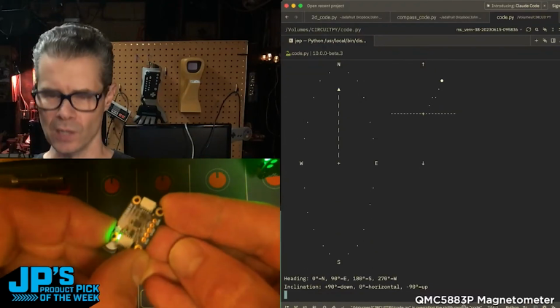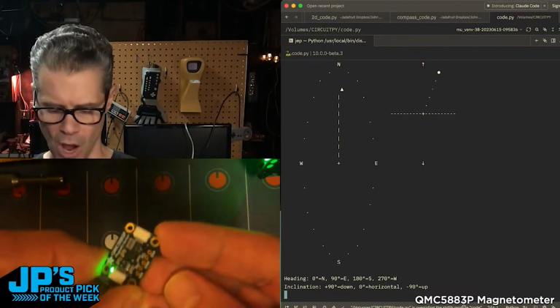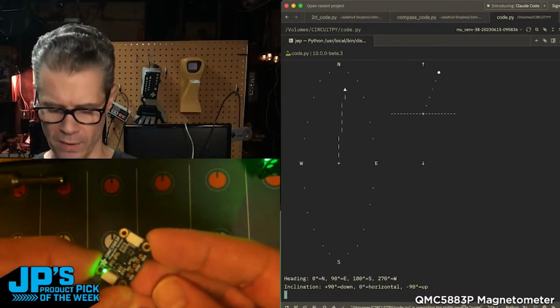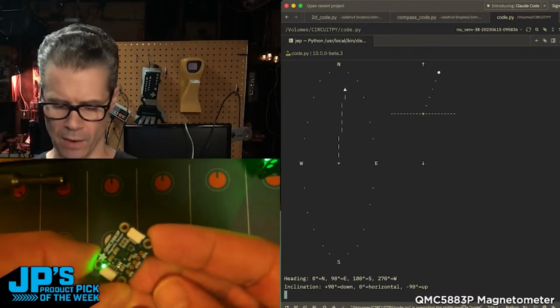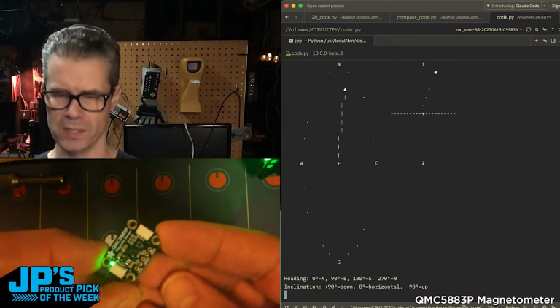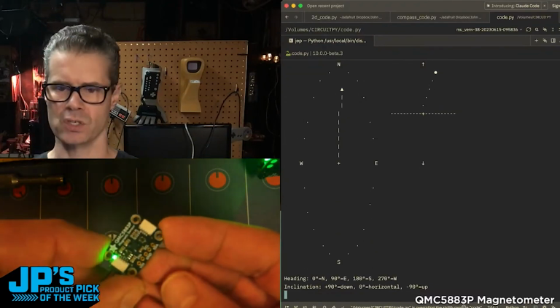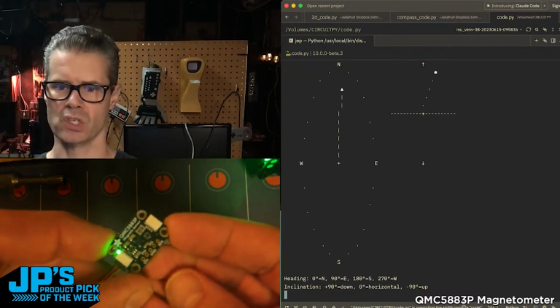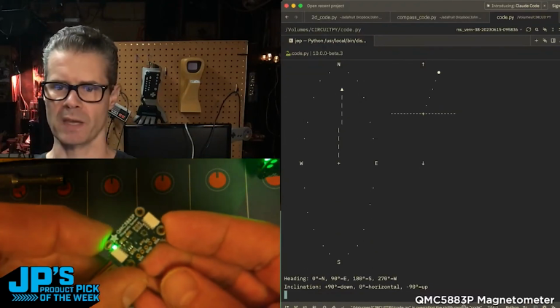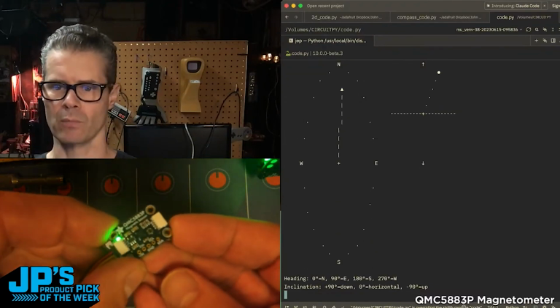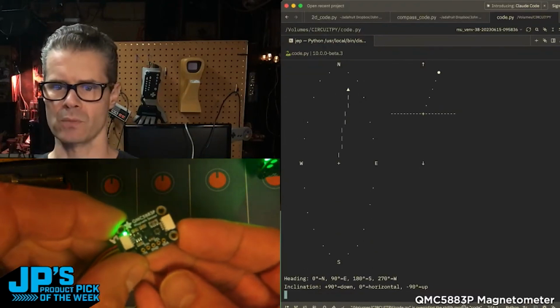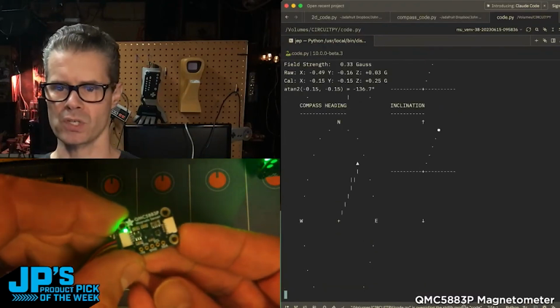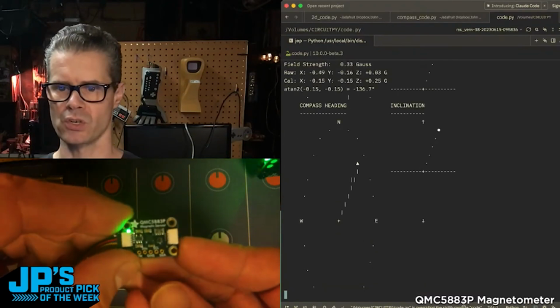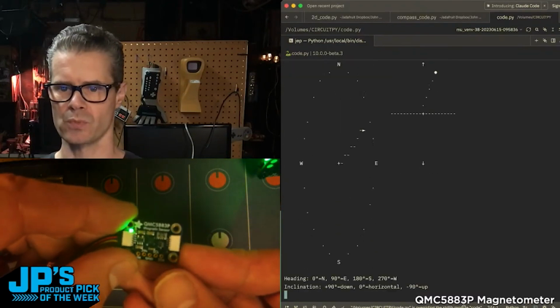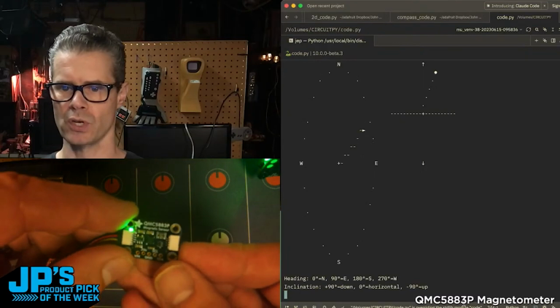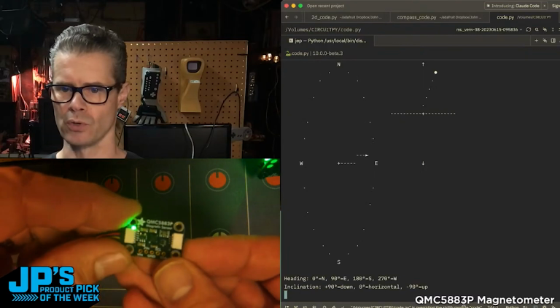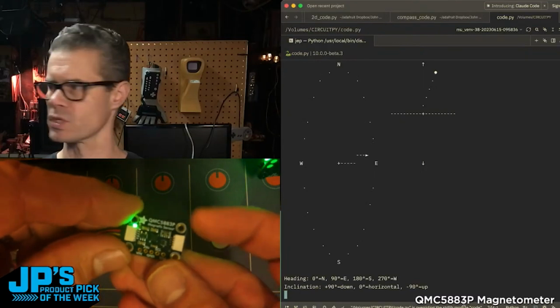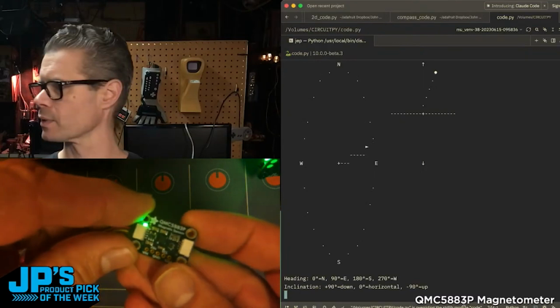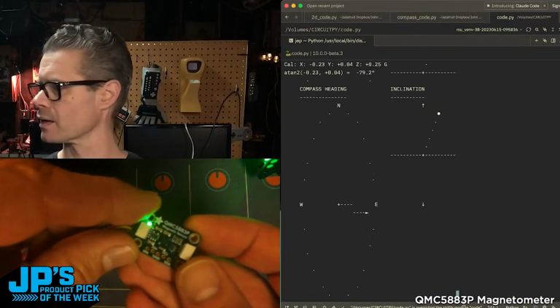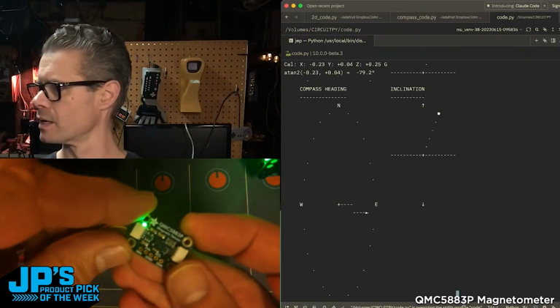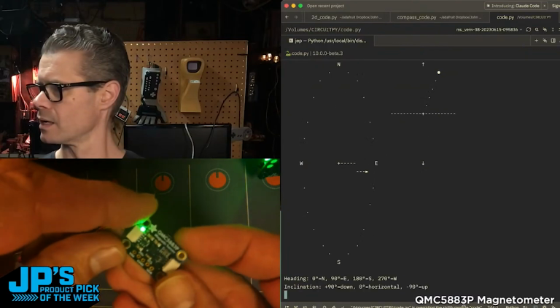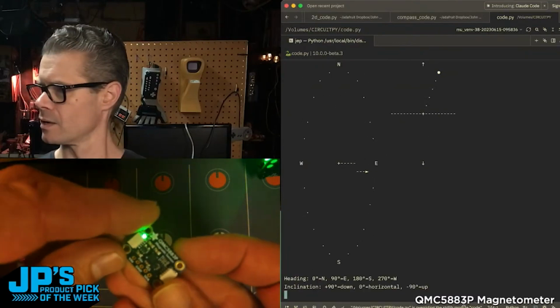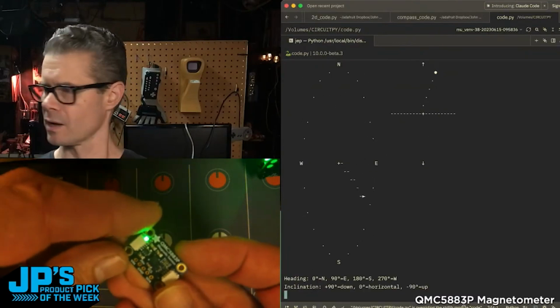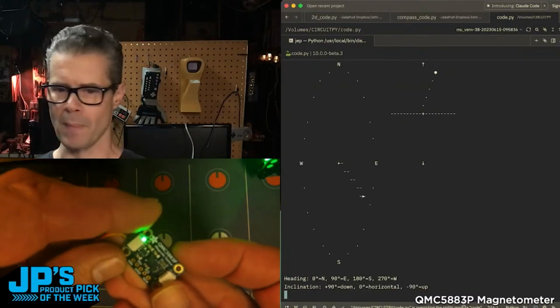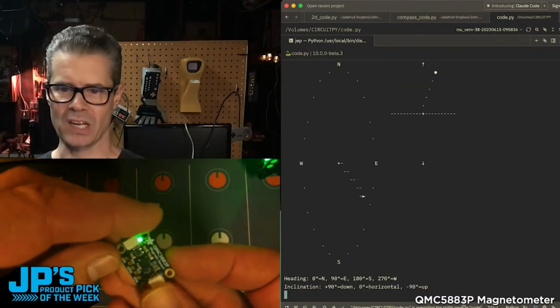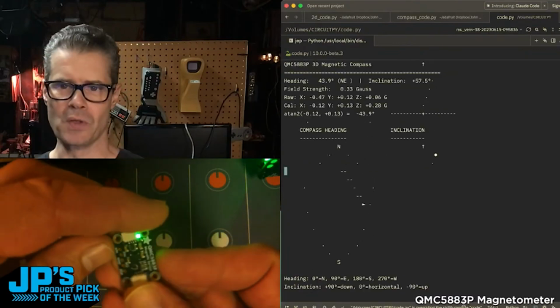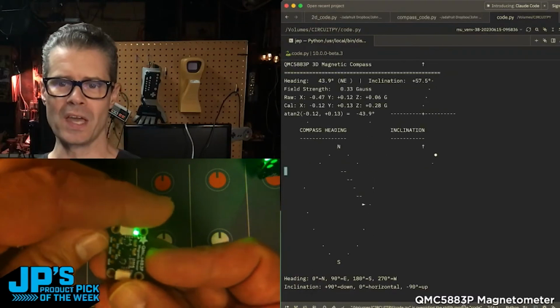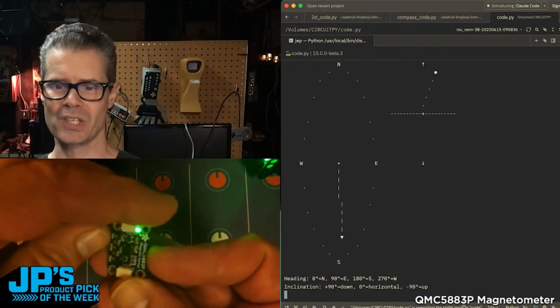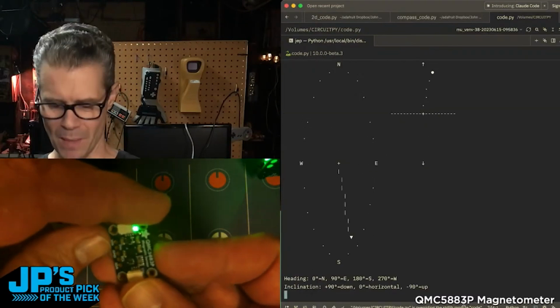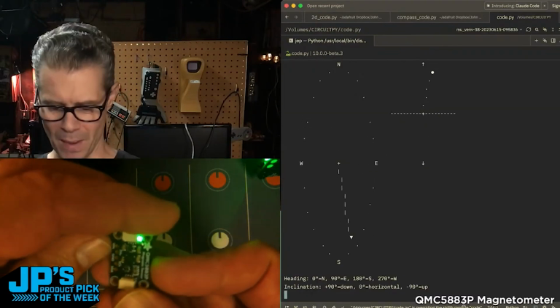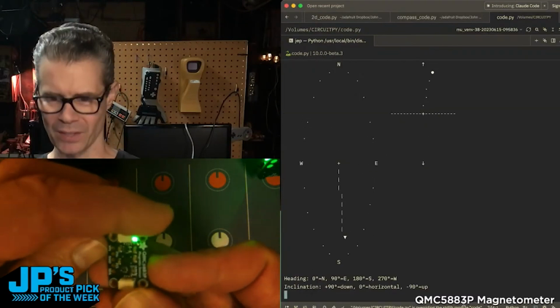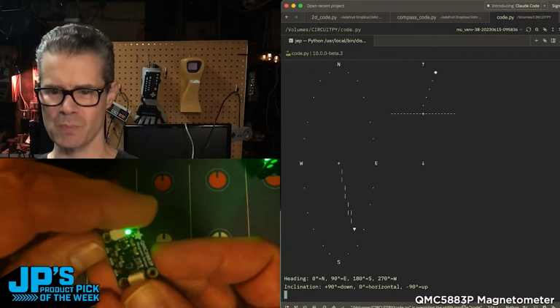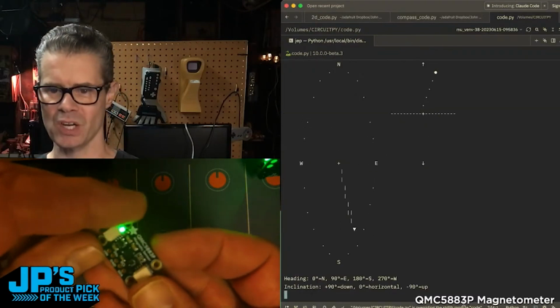It's a little off right now — that's just because my calibration procedure is pretty crude, and there's probably a lot of magnets and metal in the space here.